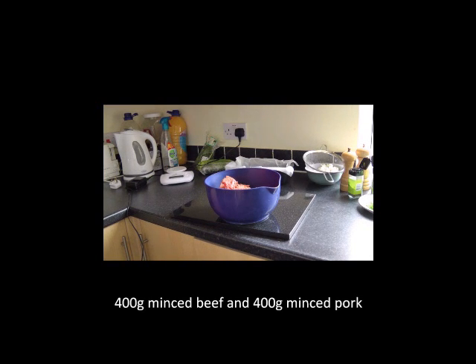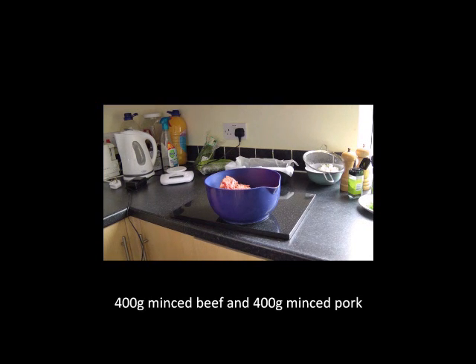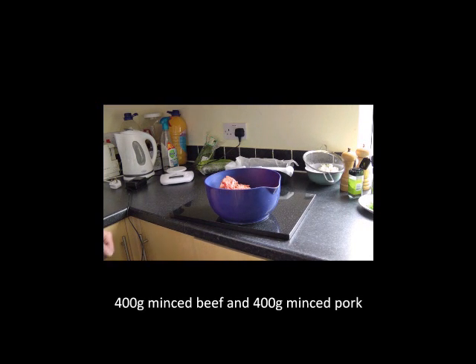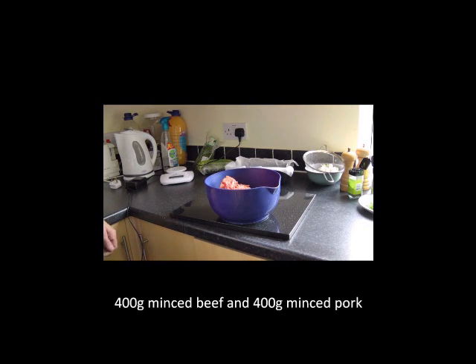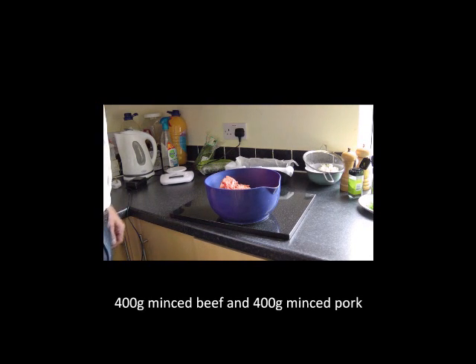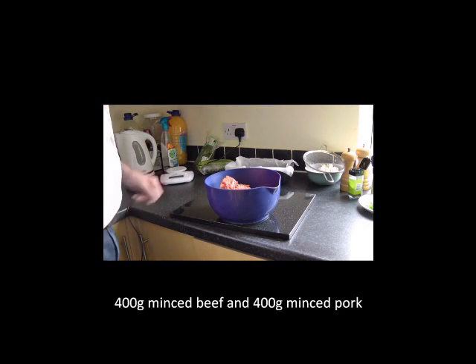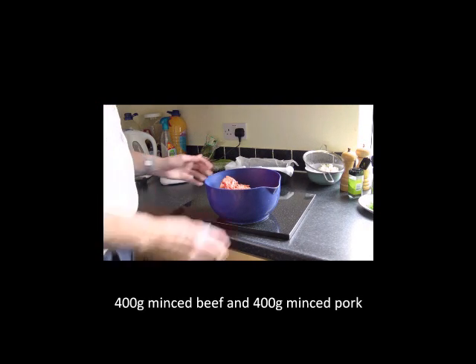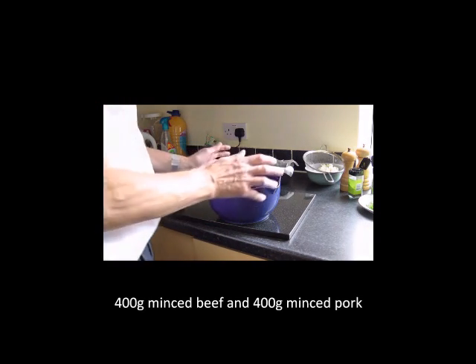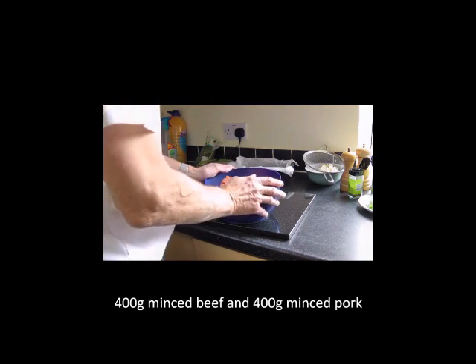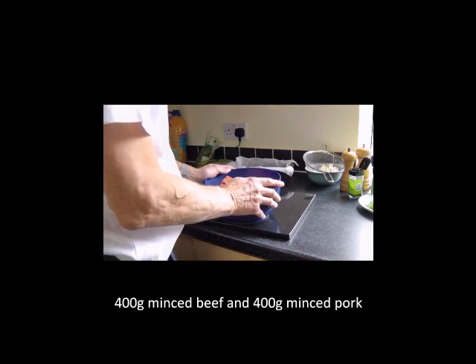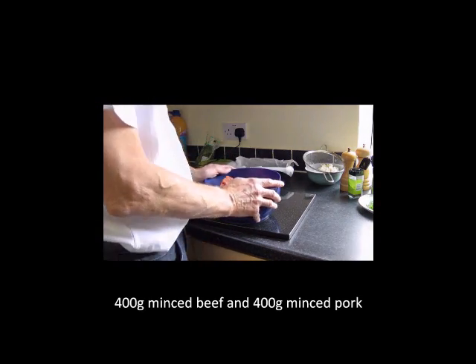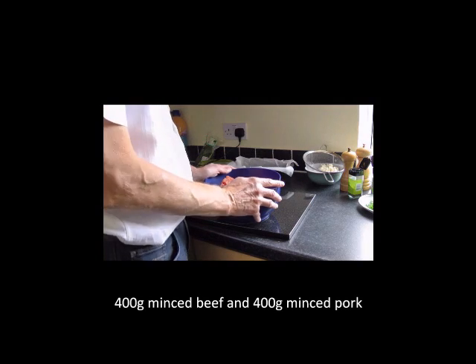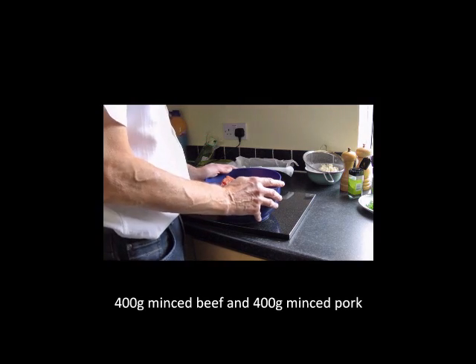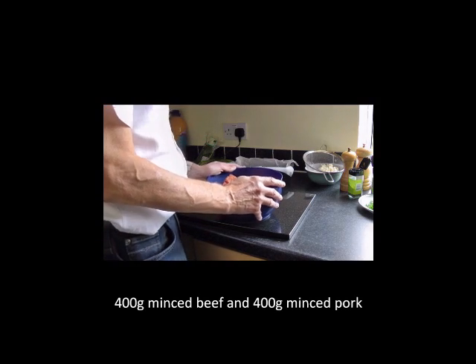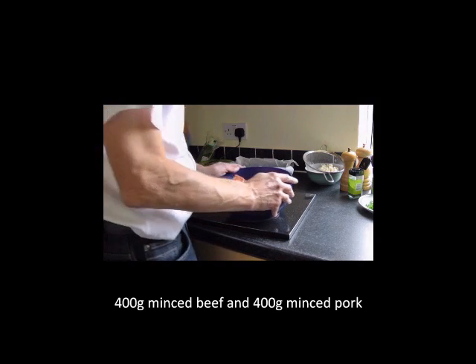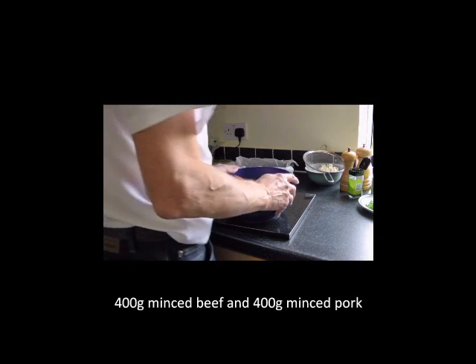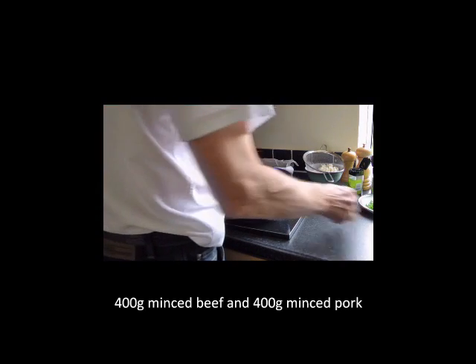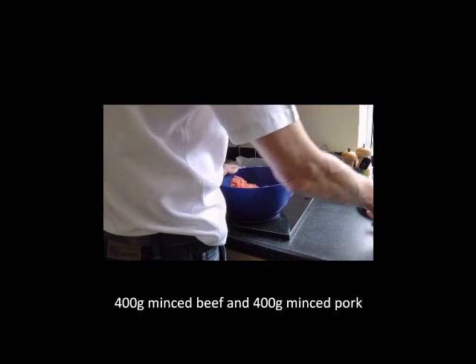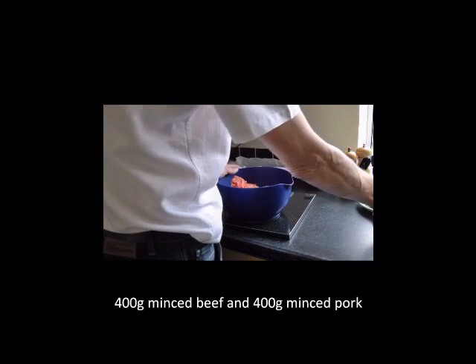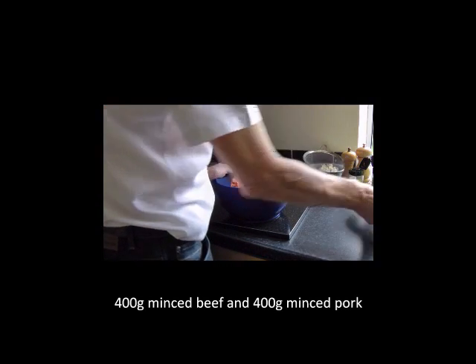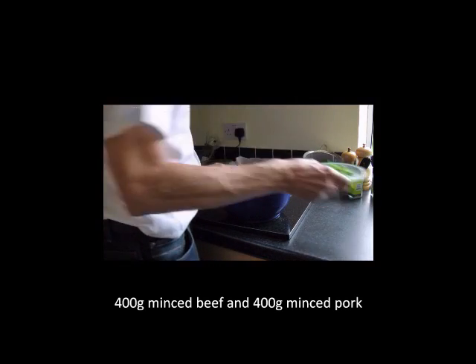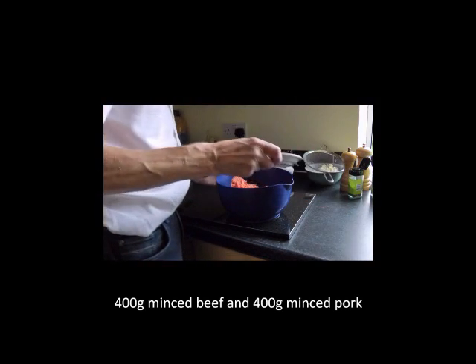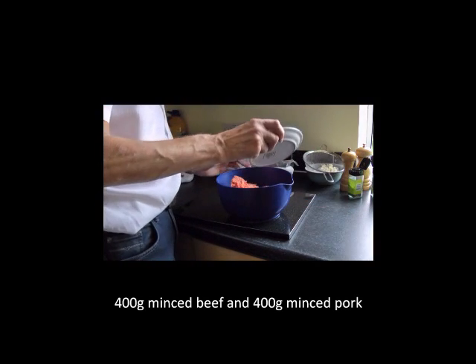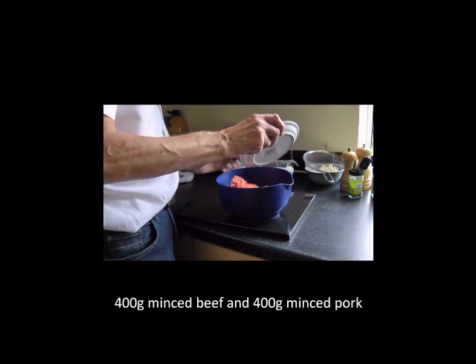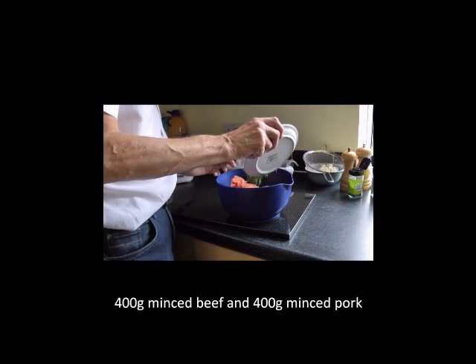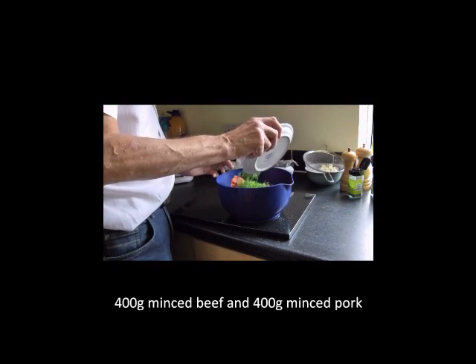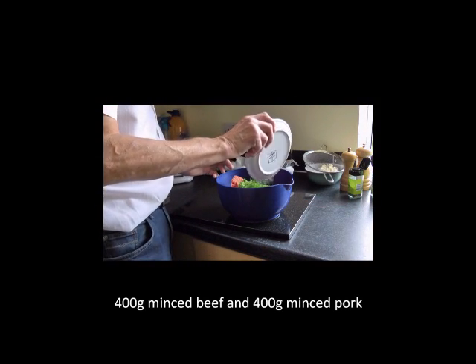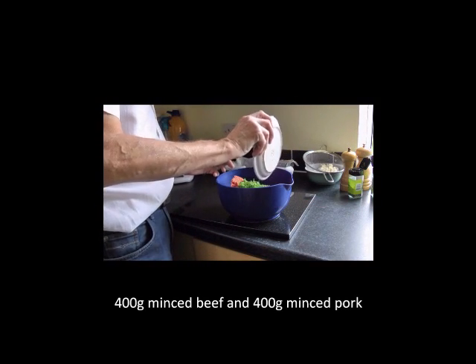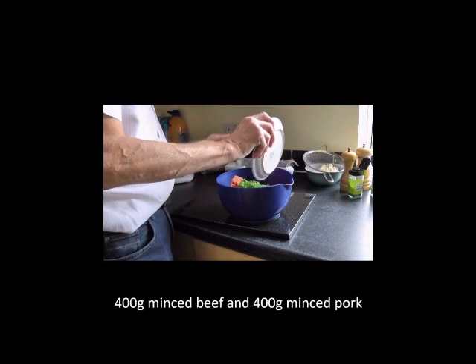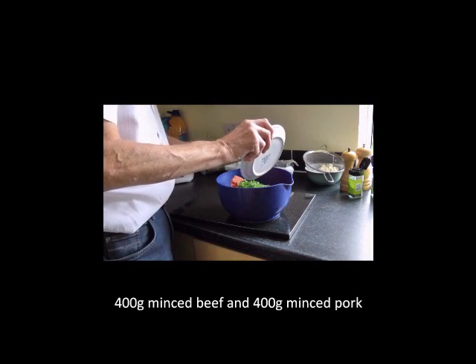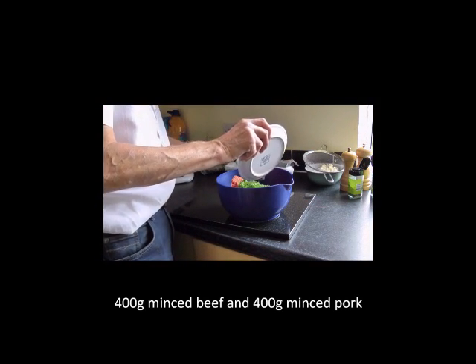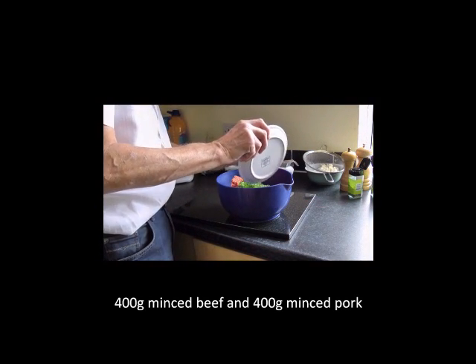Welcome to Cook UK. For today's recipe we're going to make meatloaf a la Napolitana.